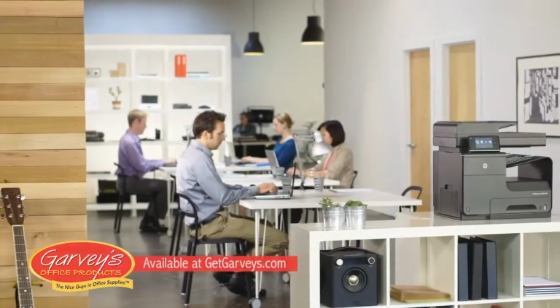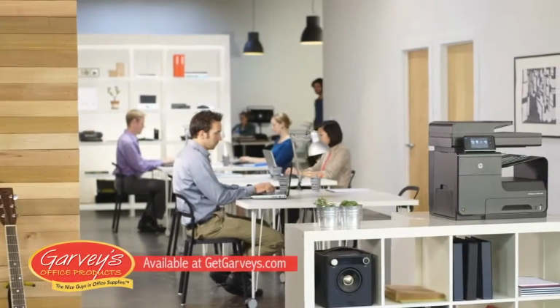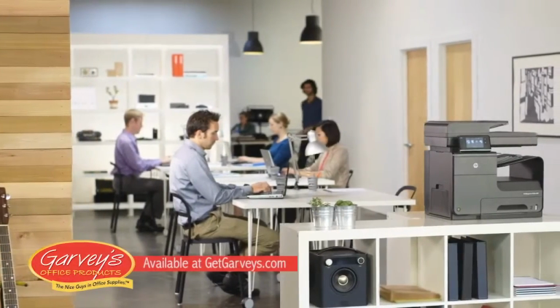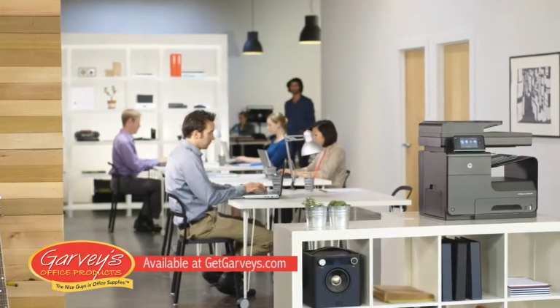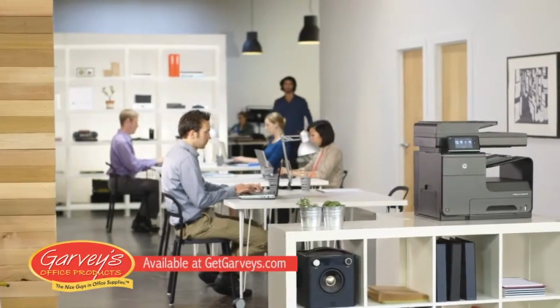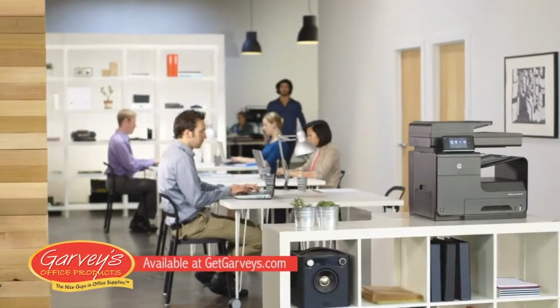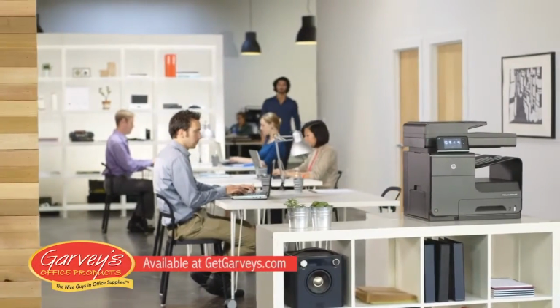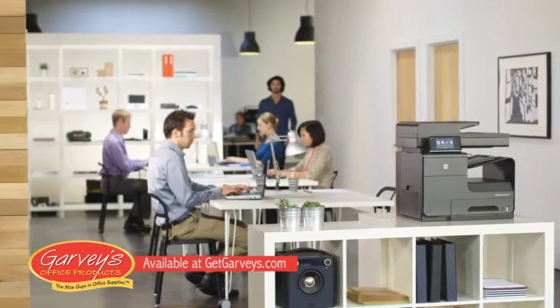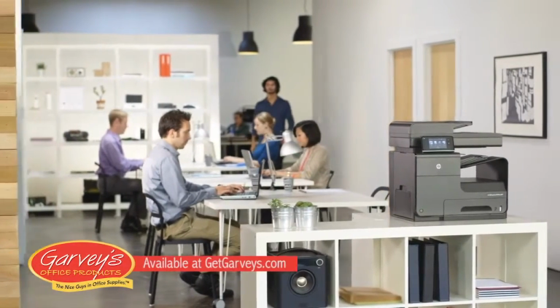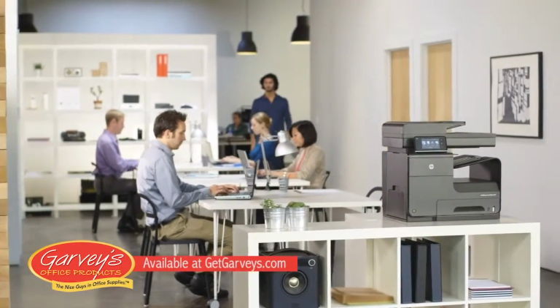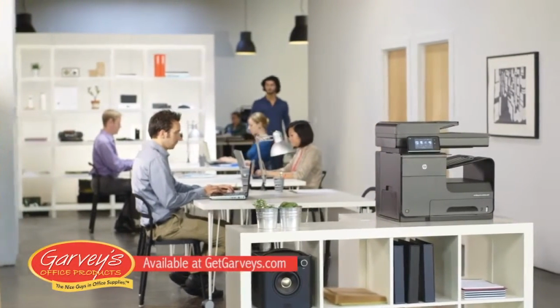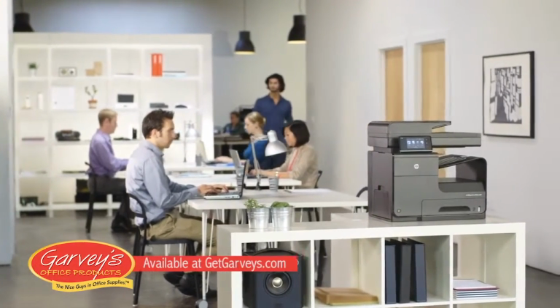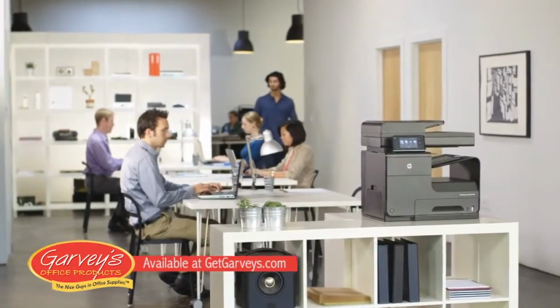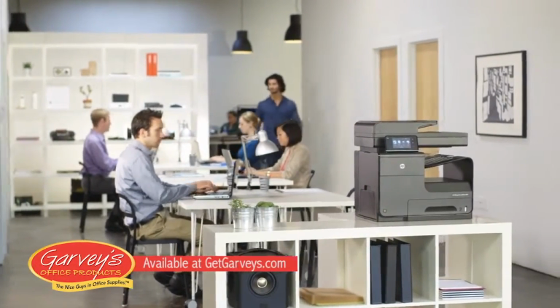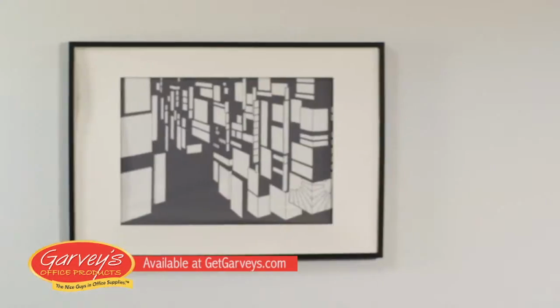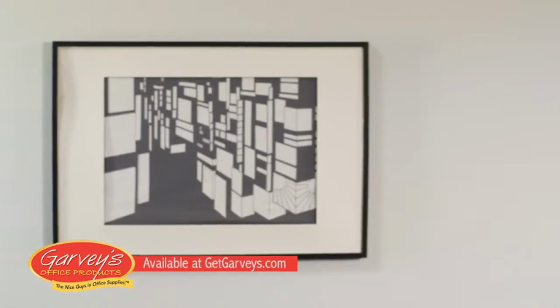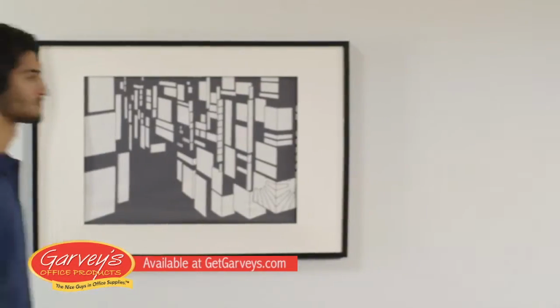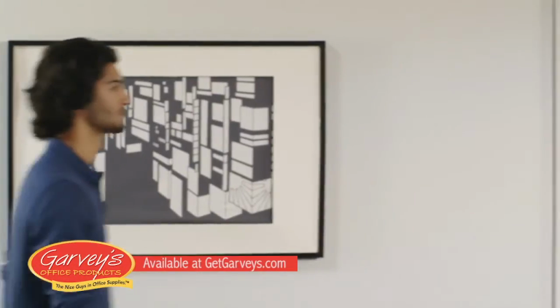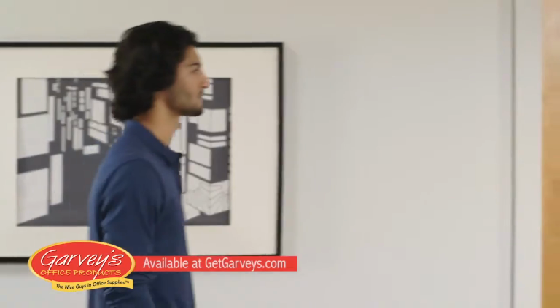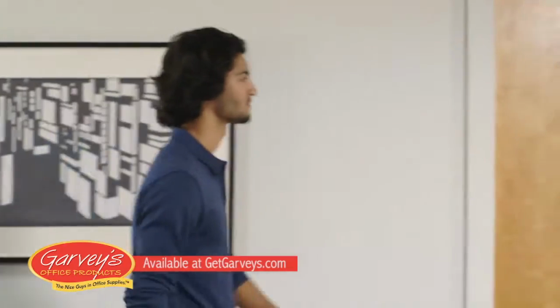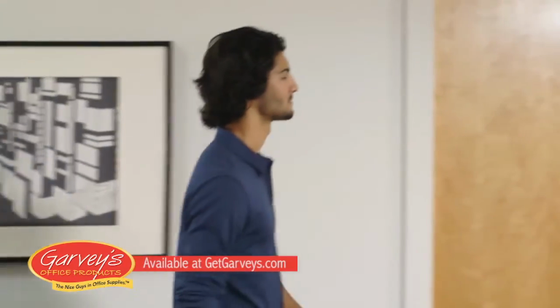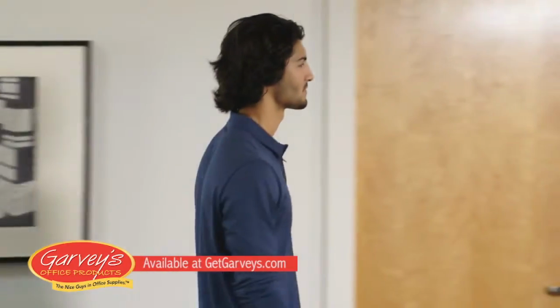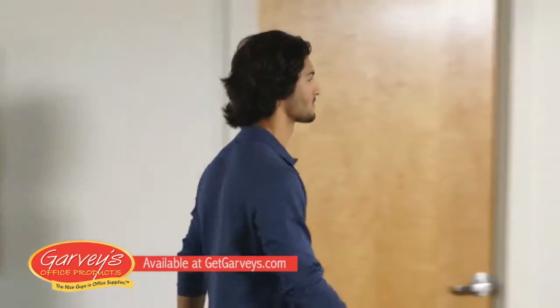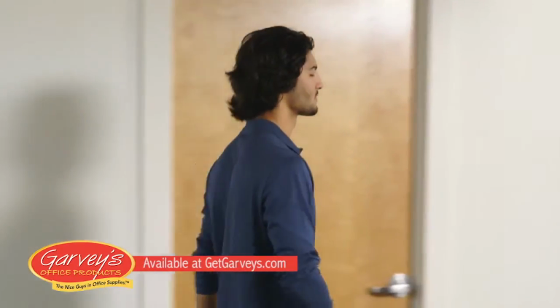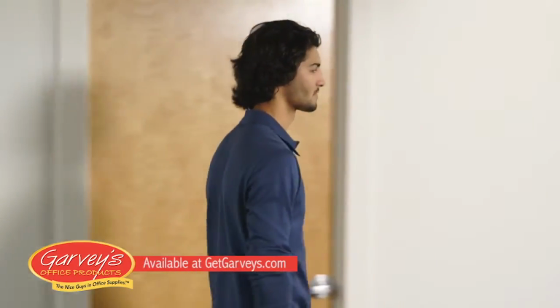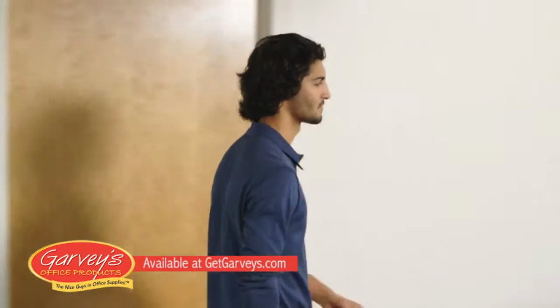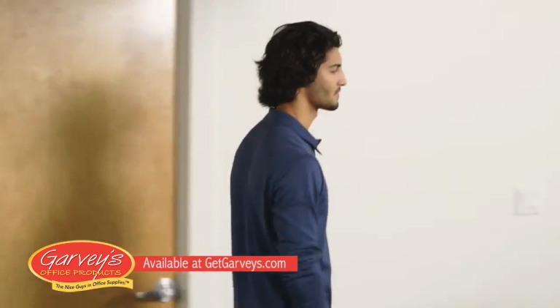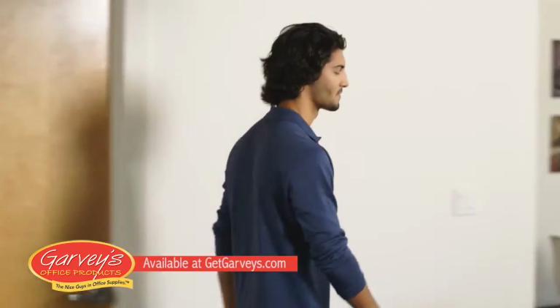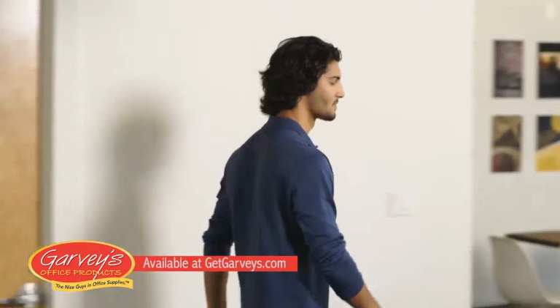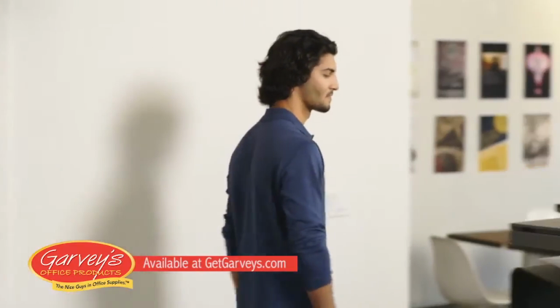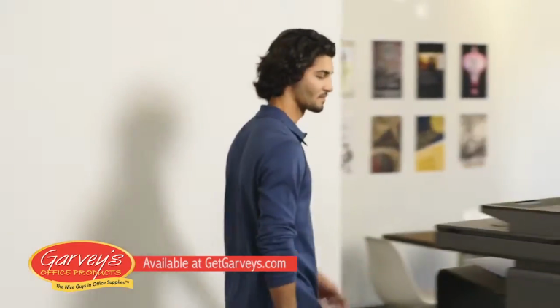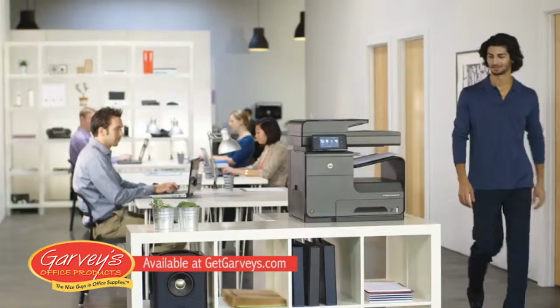You don't start a company because you love paperwork. You do it because you have a vision. So I only want tools that help me focus on that vision.